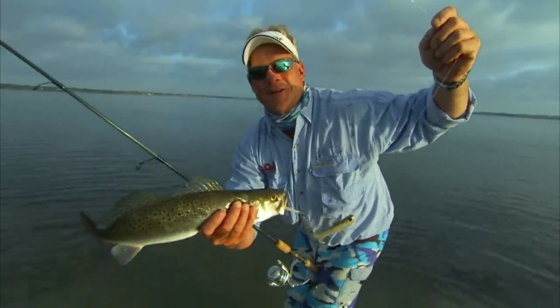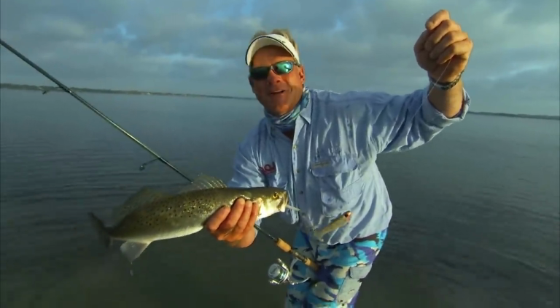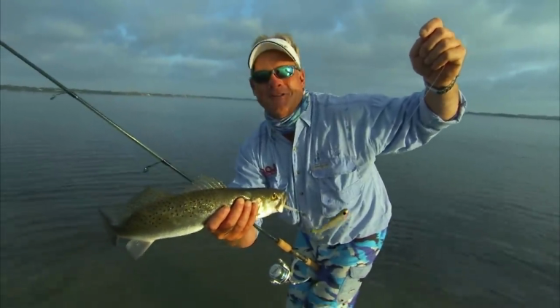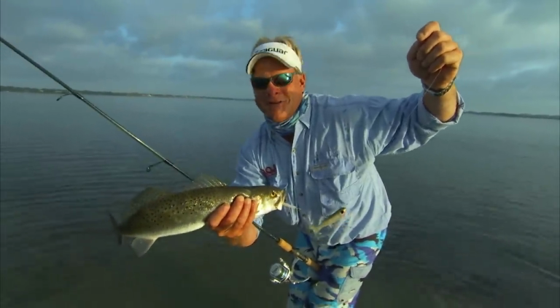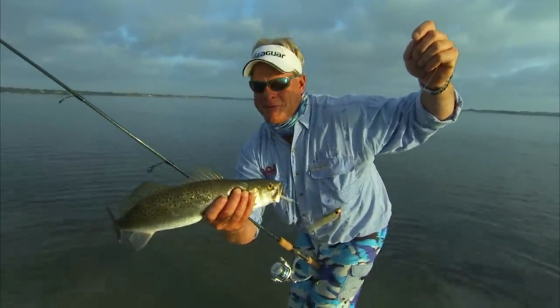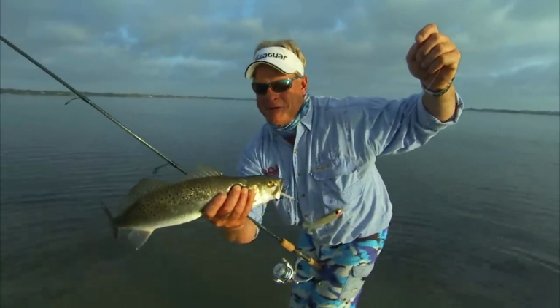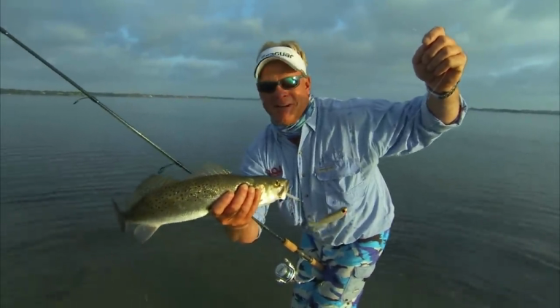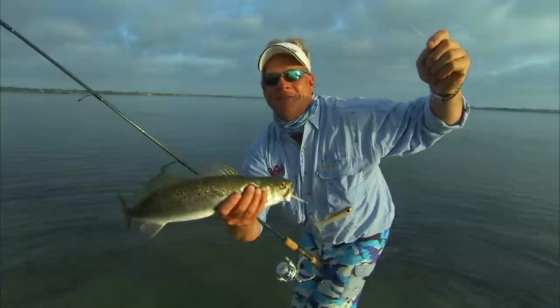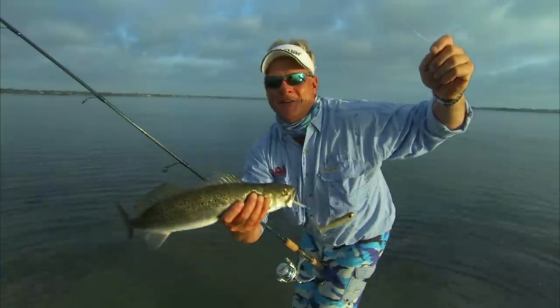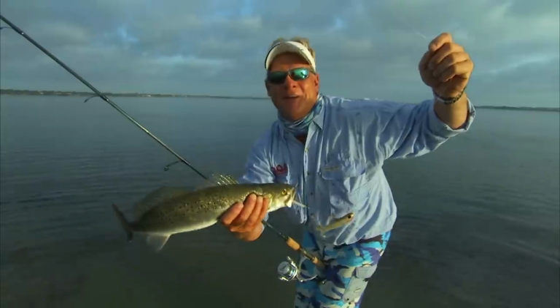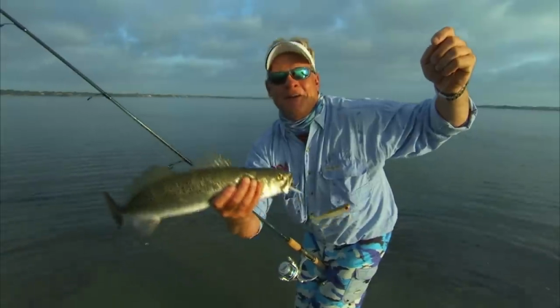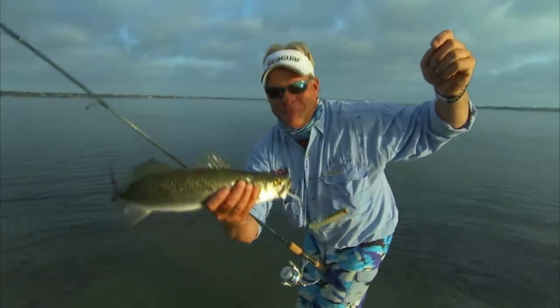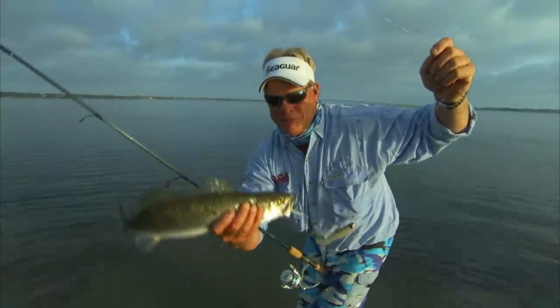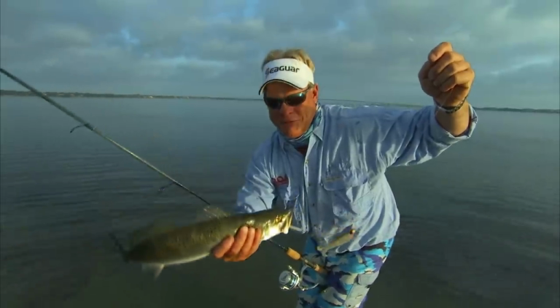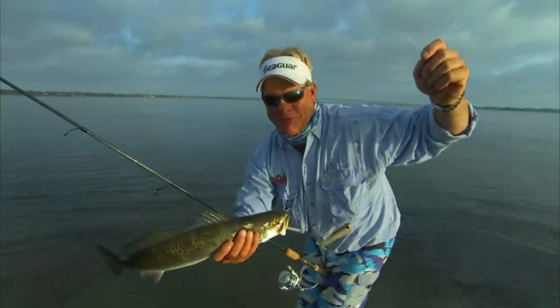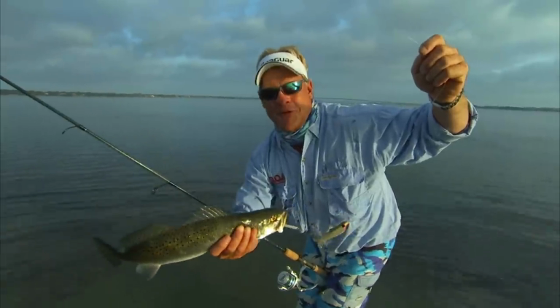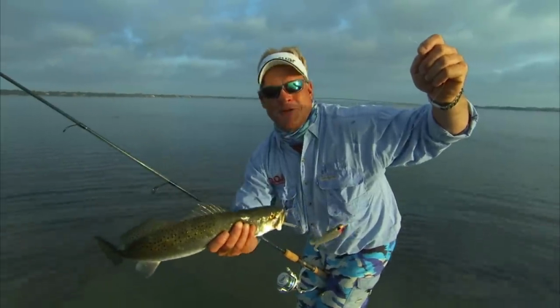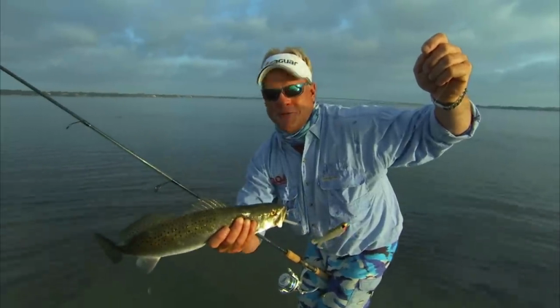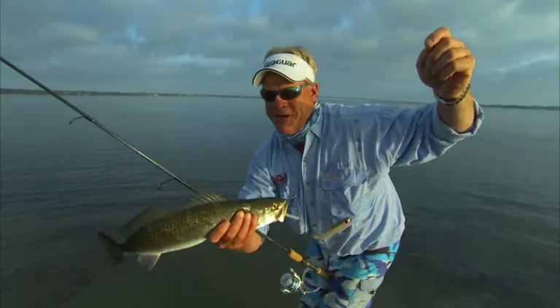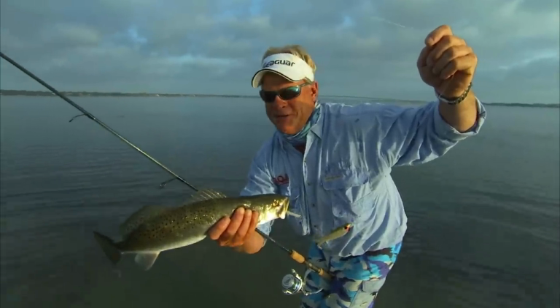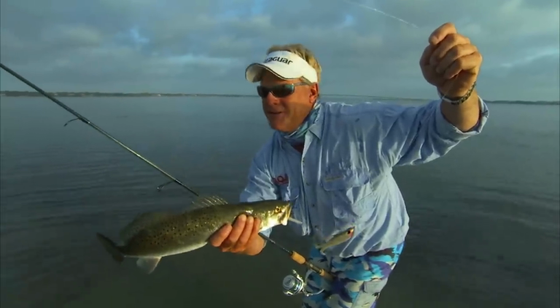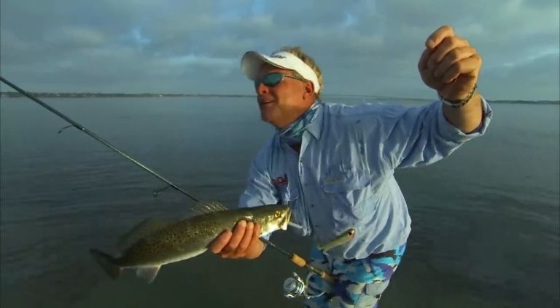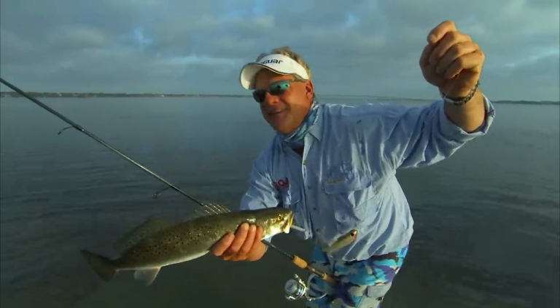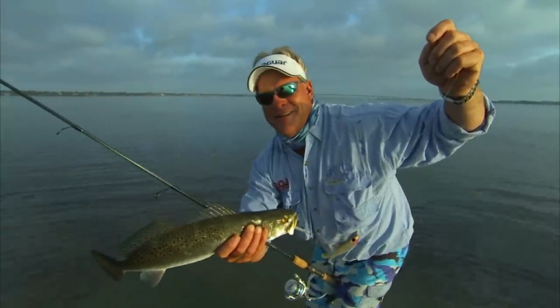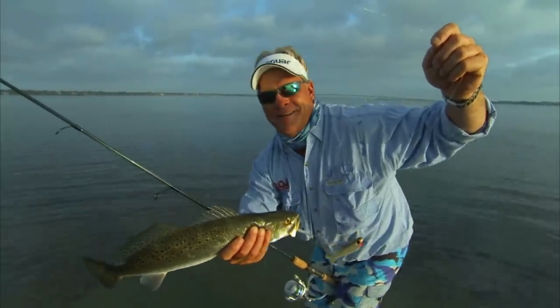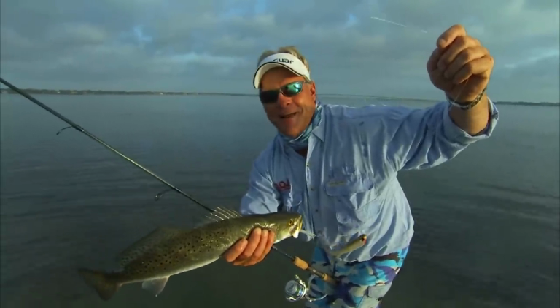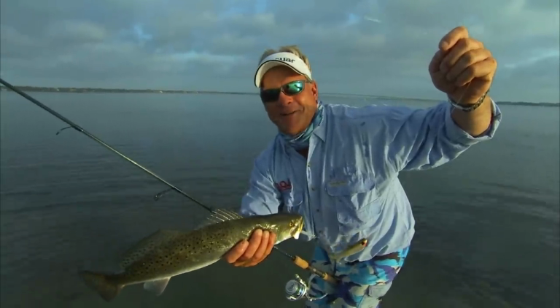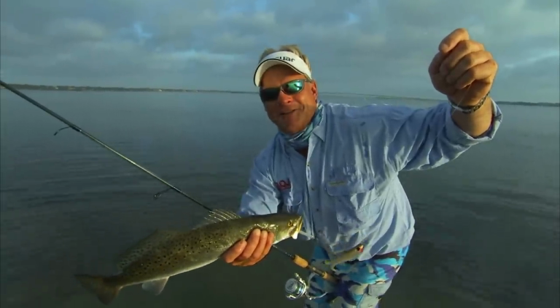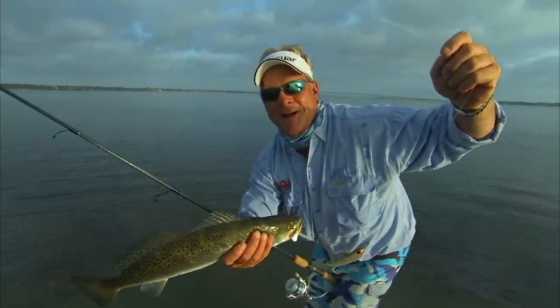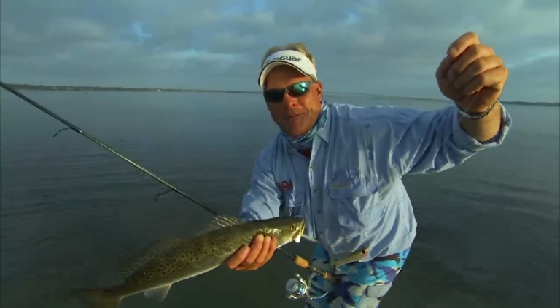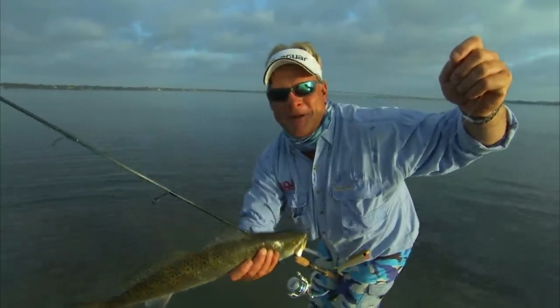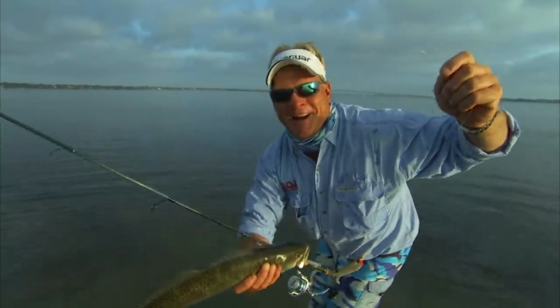Y'all stay tuned to this episode of Addicted Fishing, from Stuart, Florida, Jensen Beach. Captain Greg Snyder, we'll be right back.